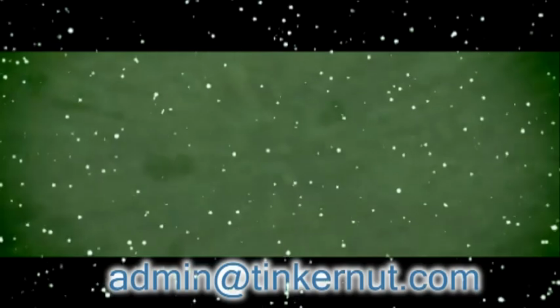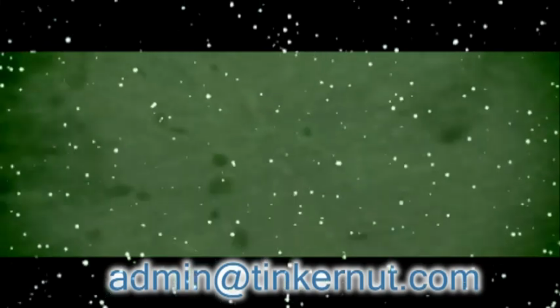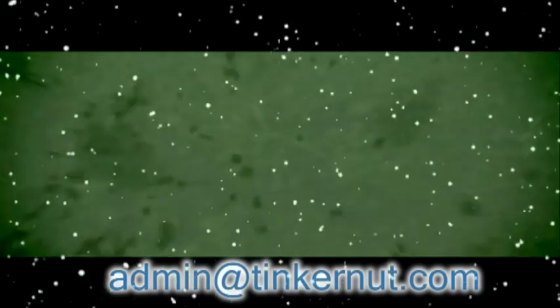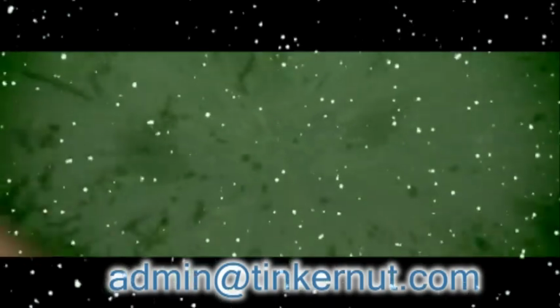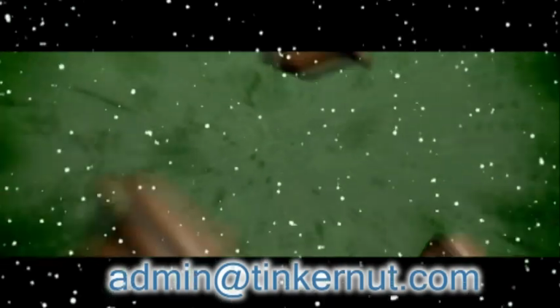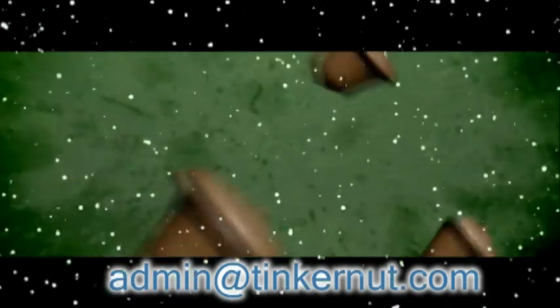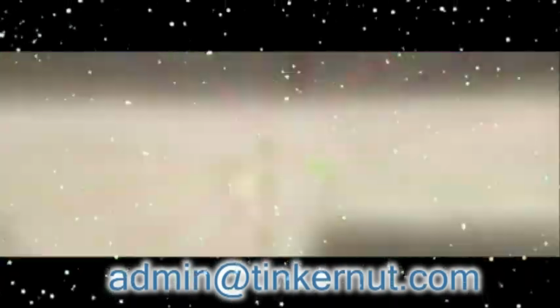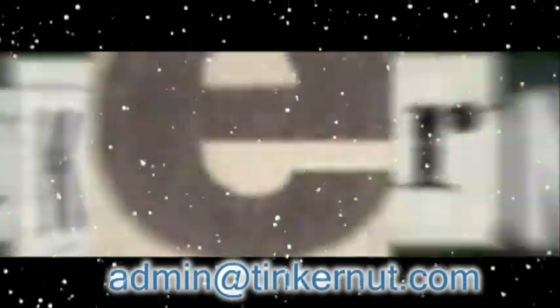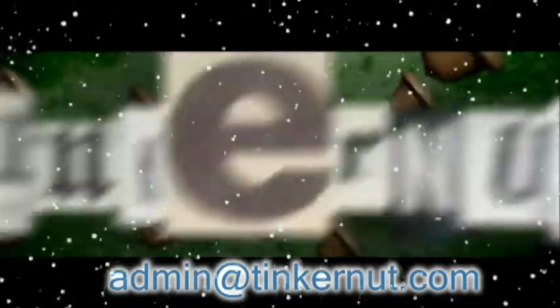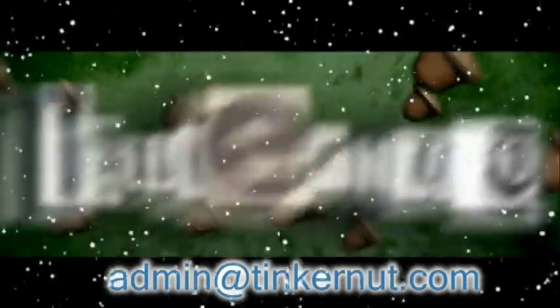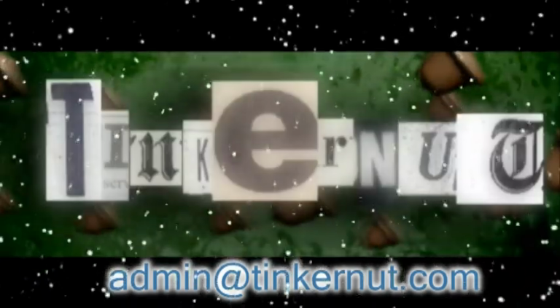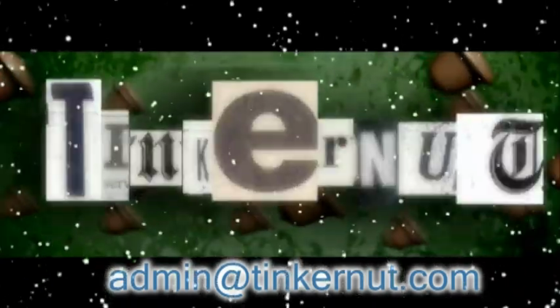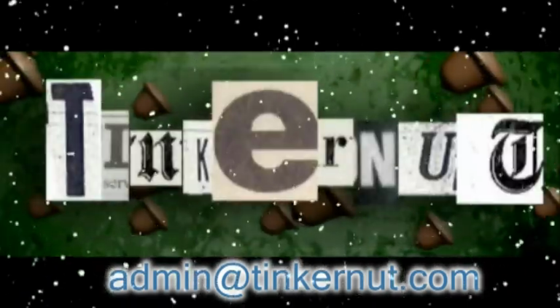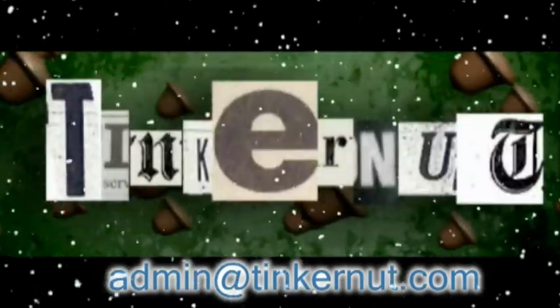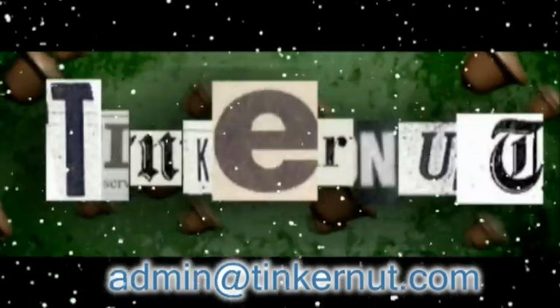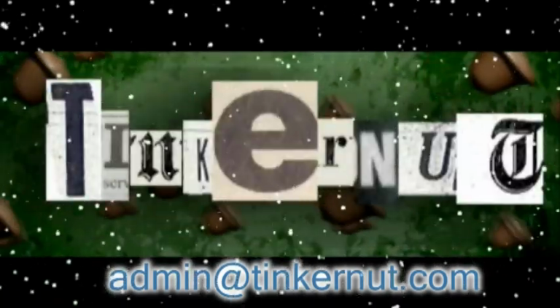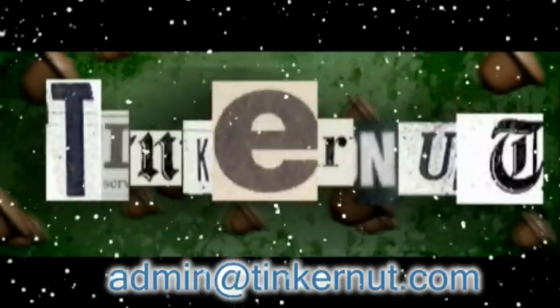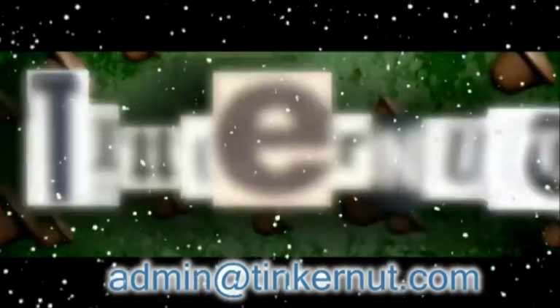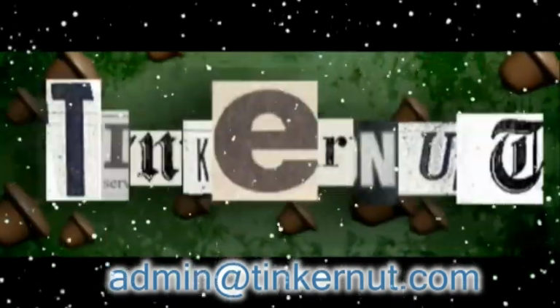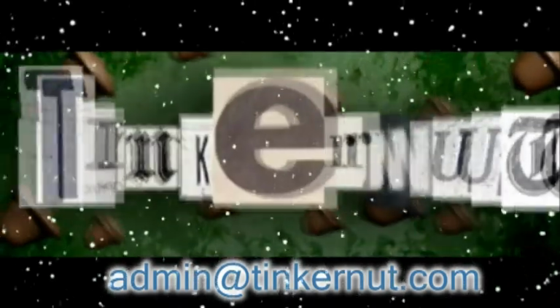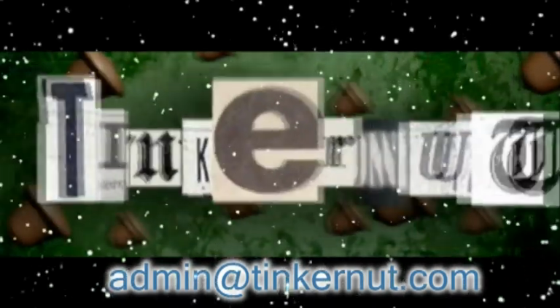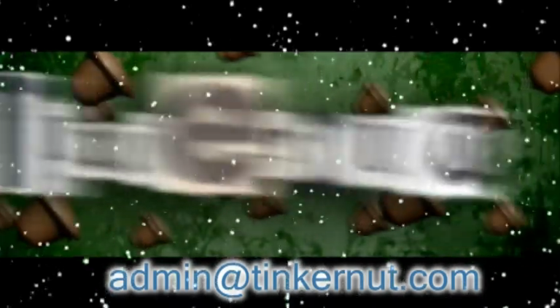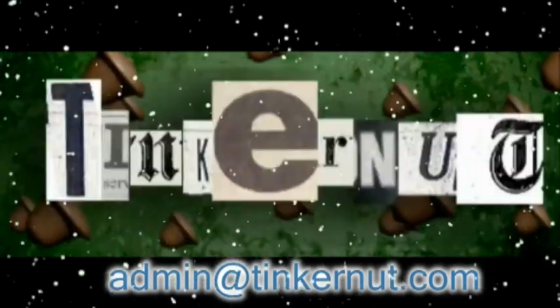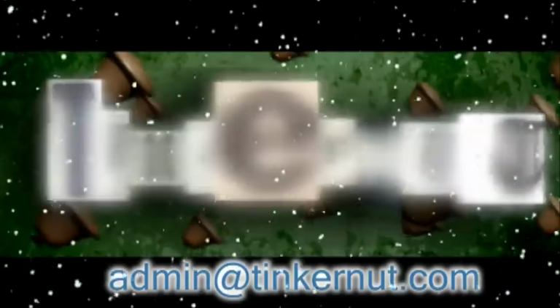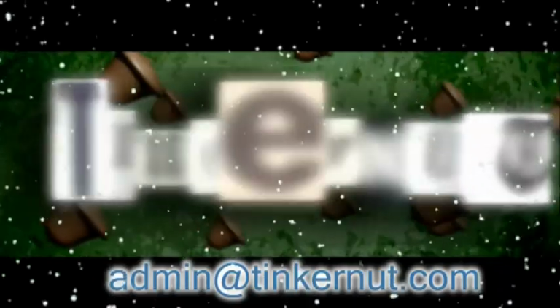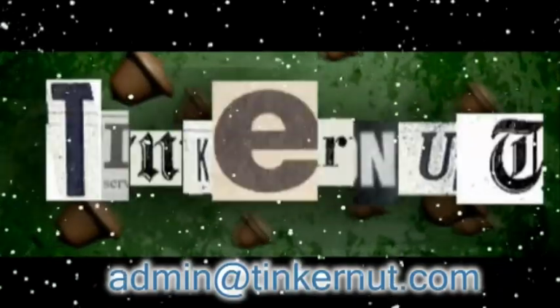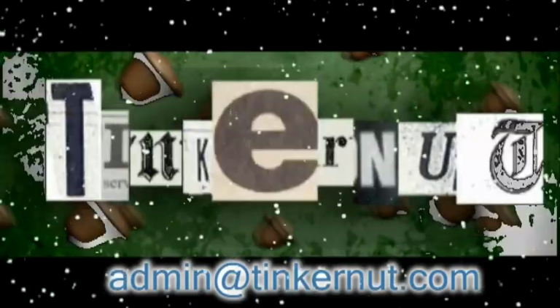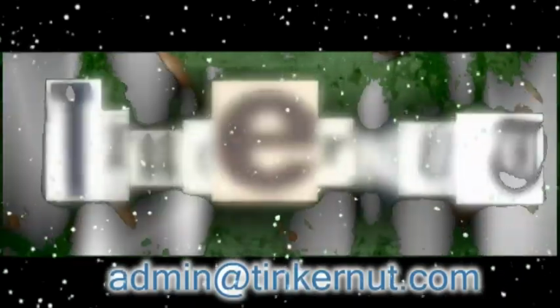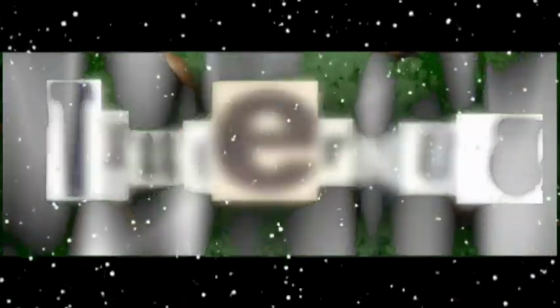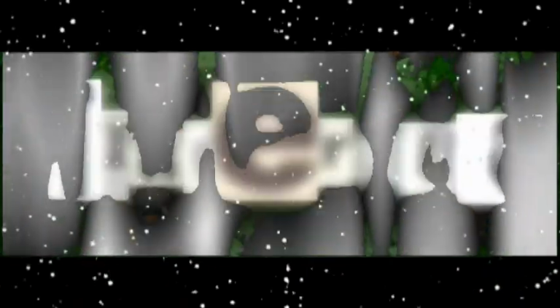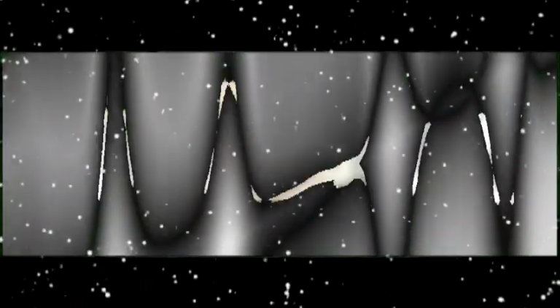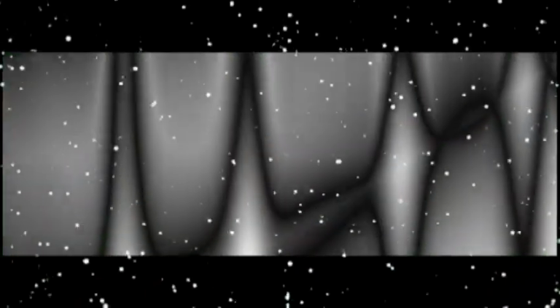Welcome to Tinkernut.com's video cast. If you enjoy these videos, please support them by subscribing or commenting below.